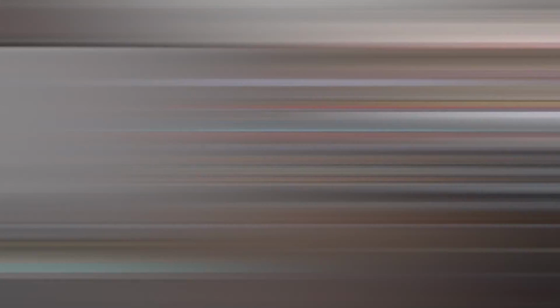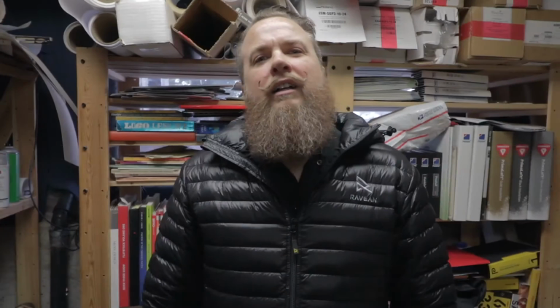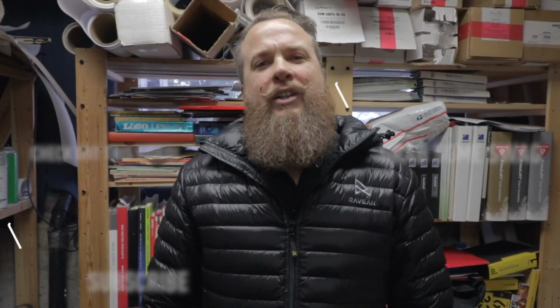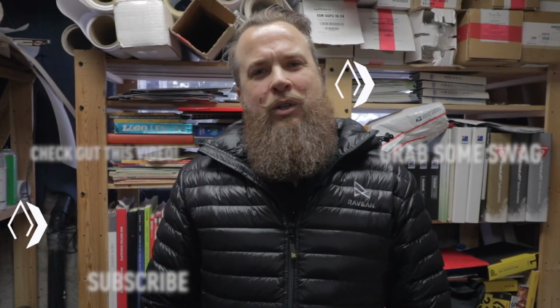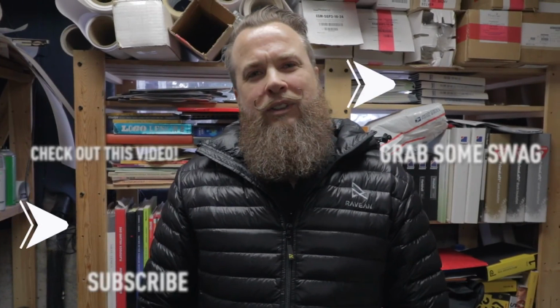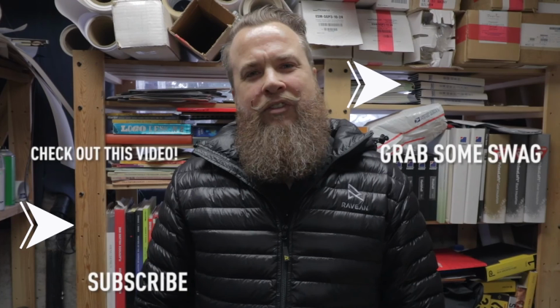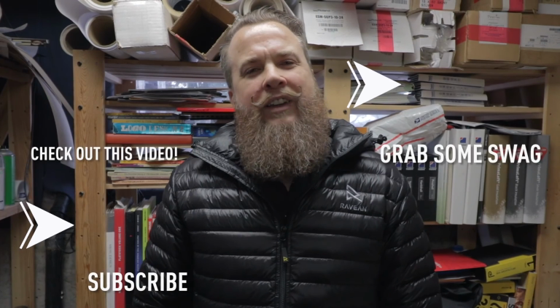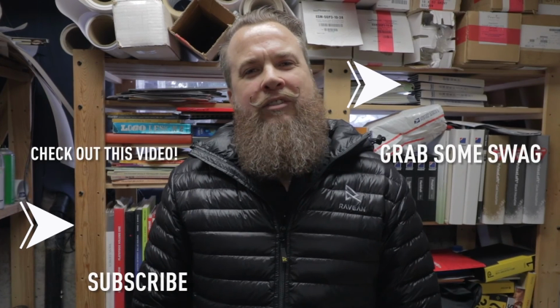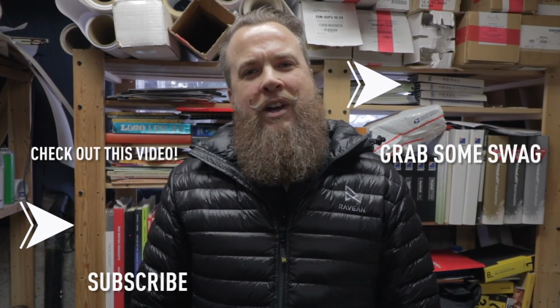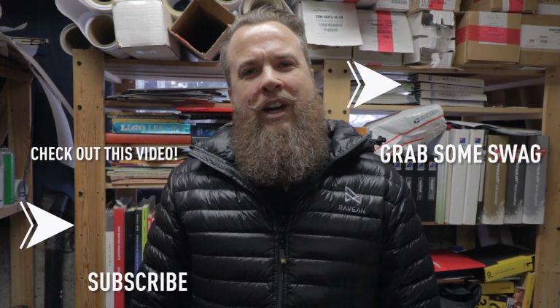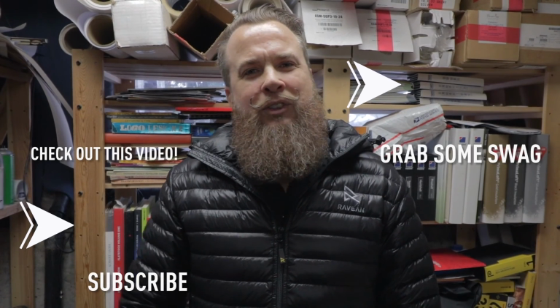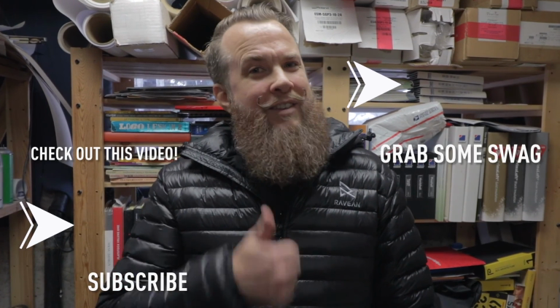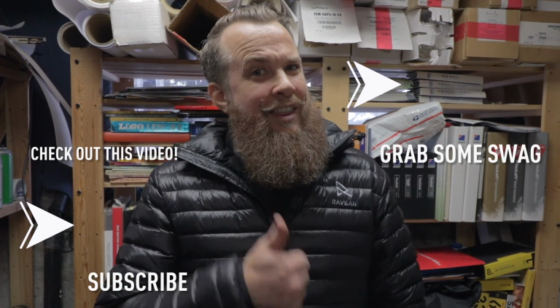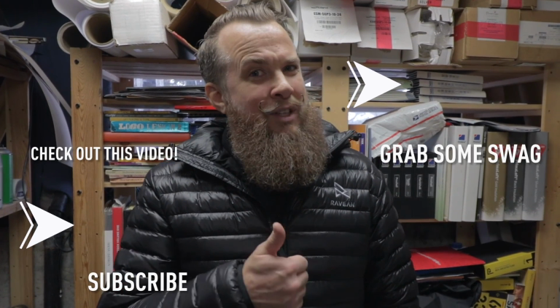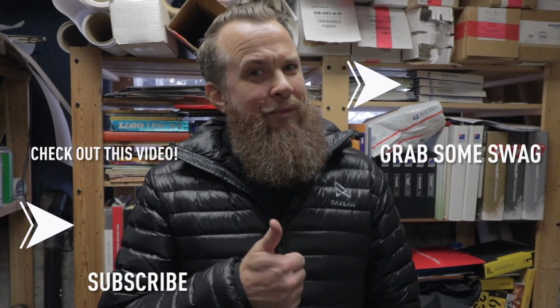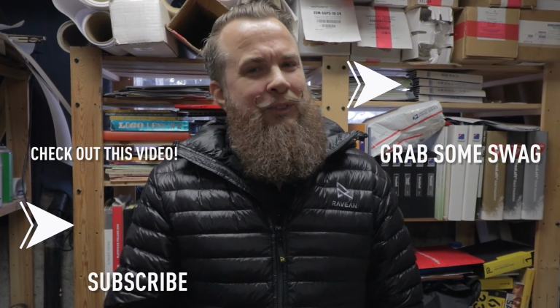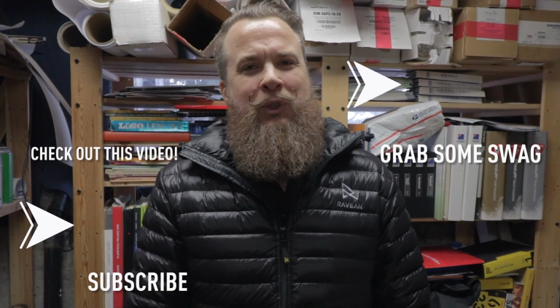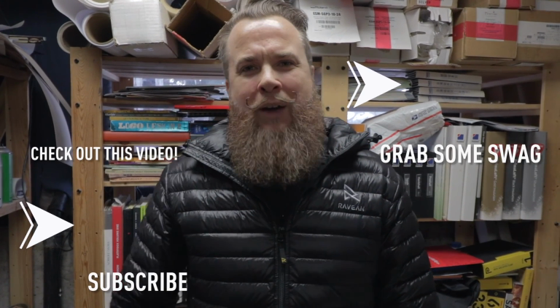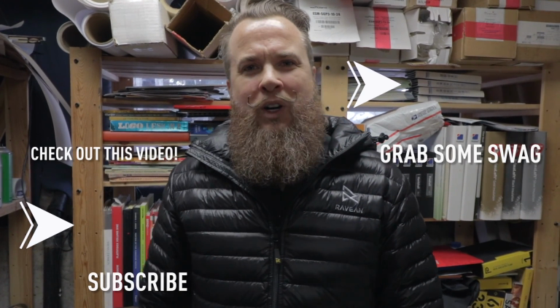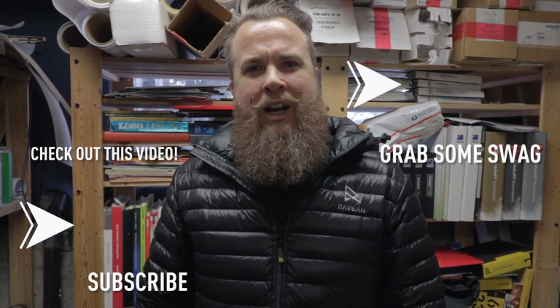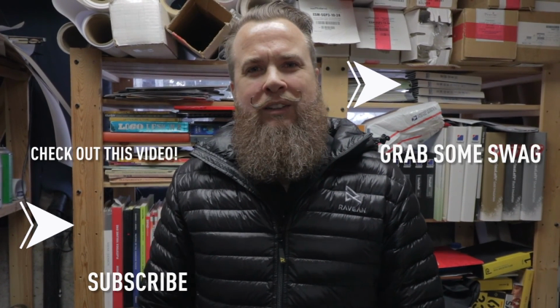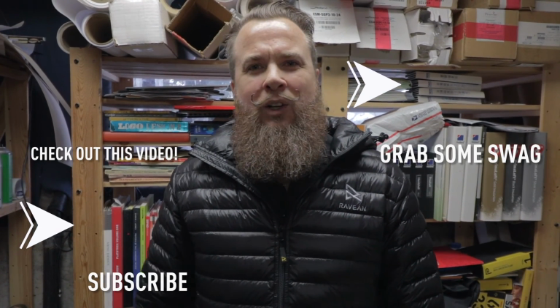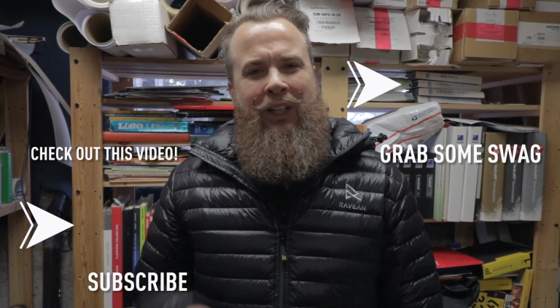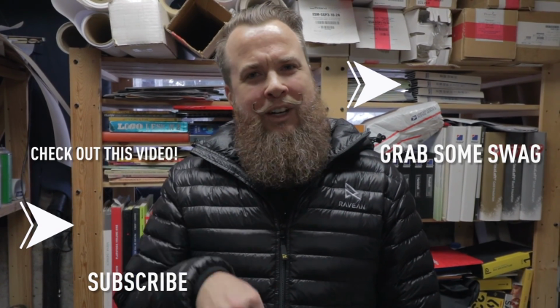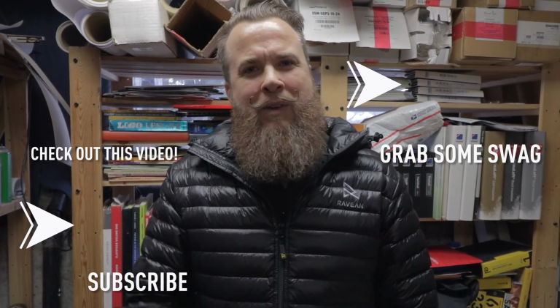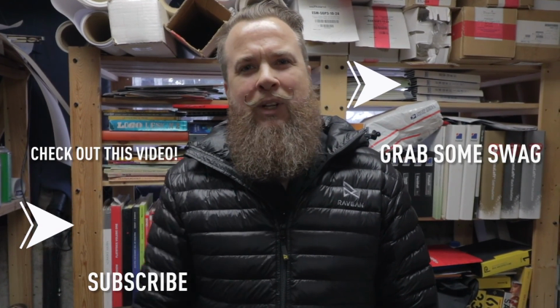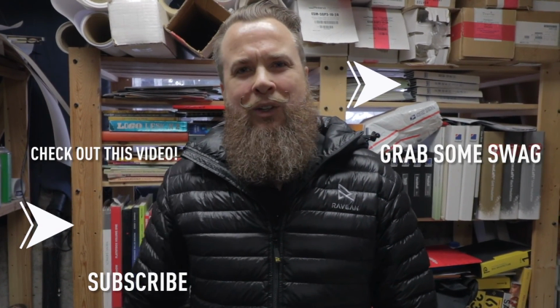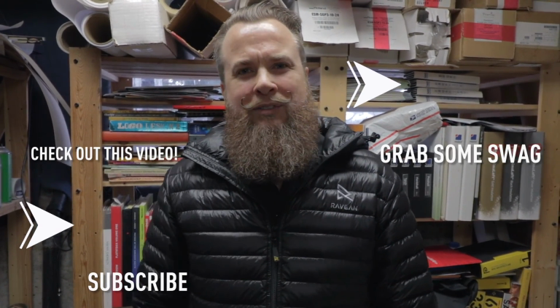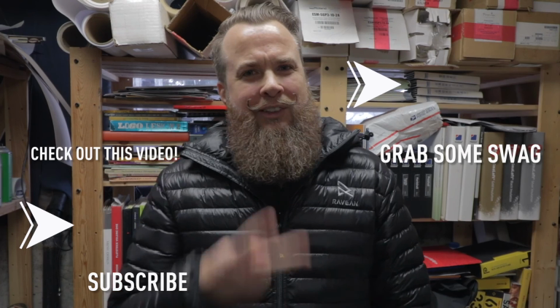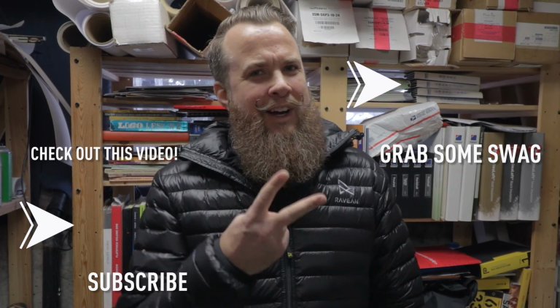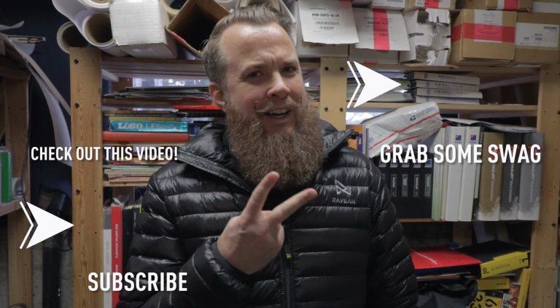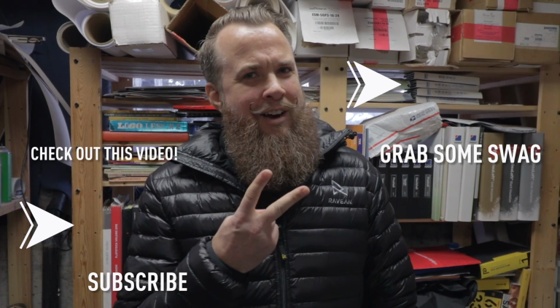If you found this information helpful, give us a thumbs up, subscribe to our channel, or leave a comment below. Ravian out!